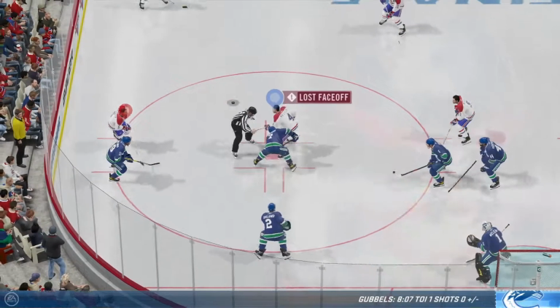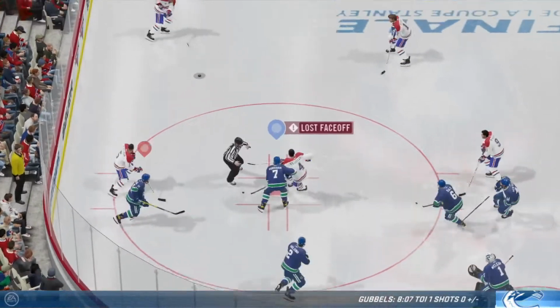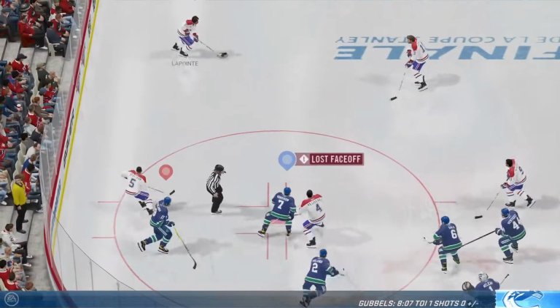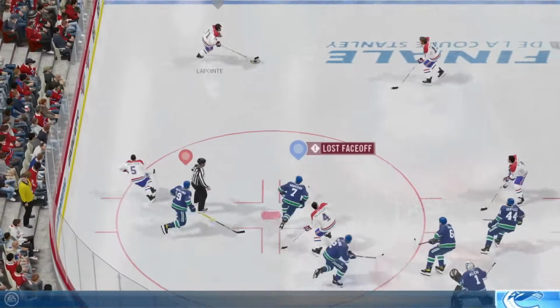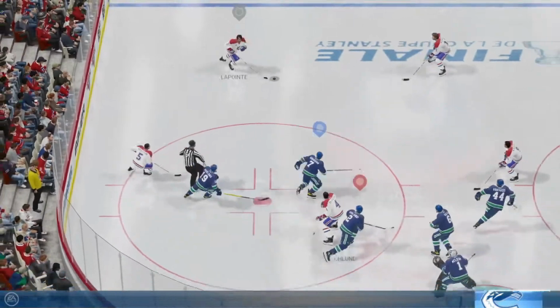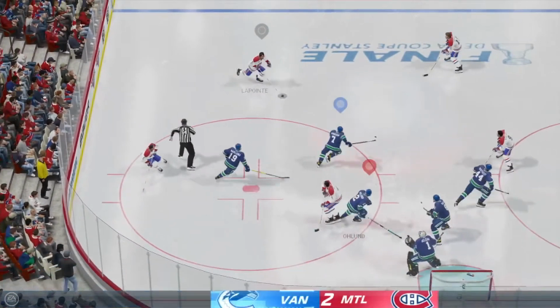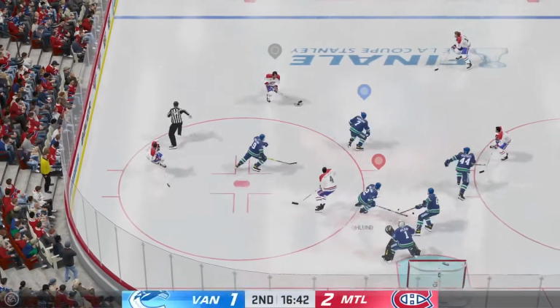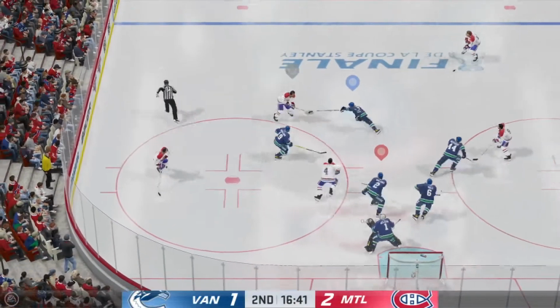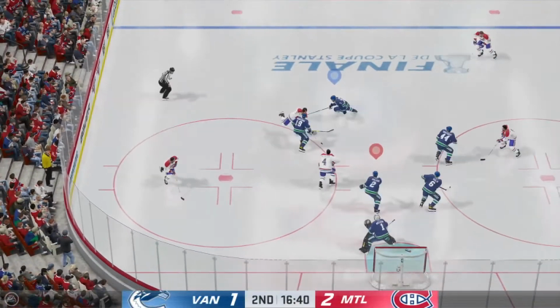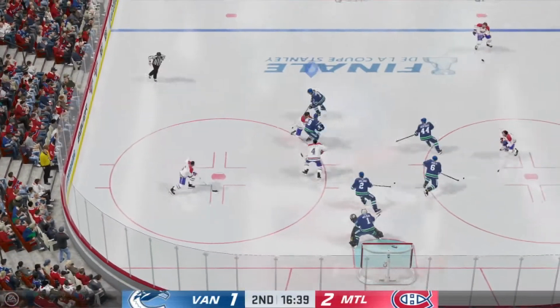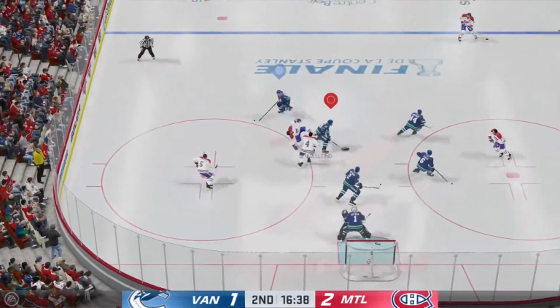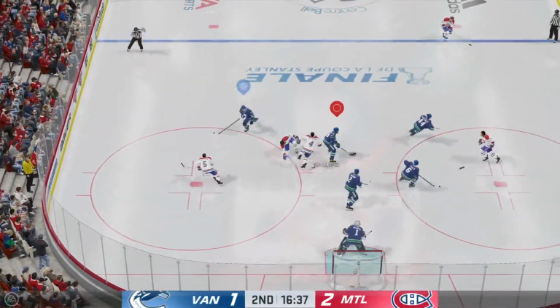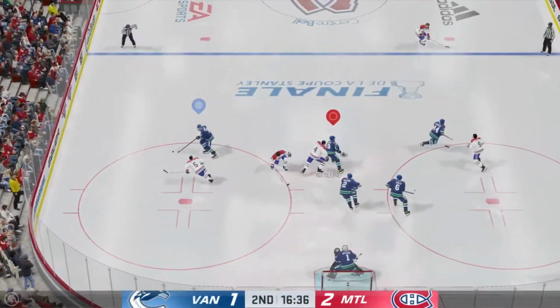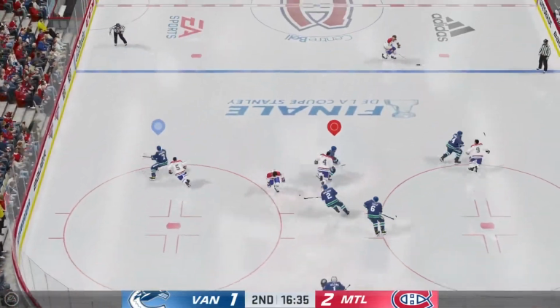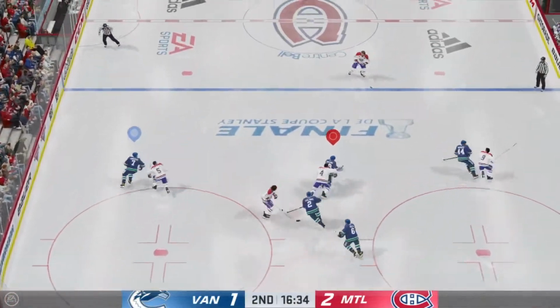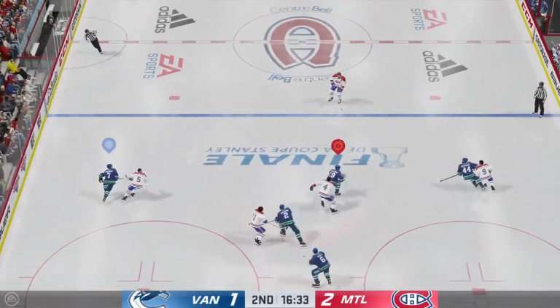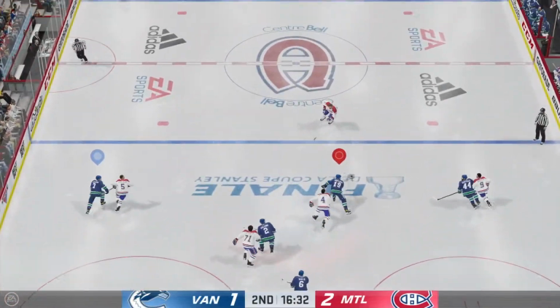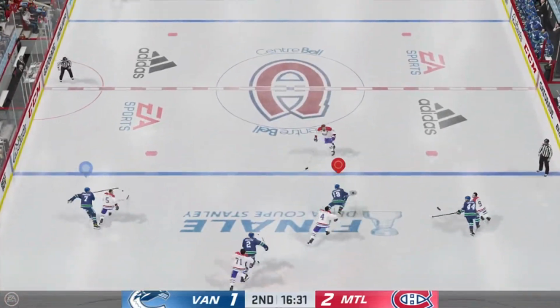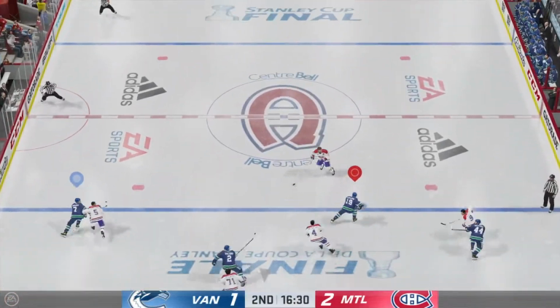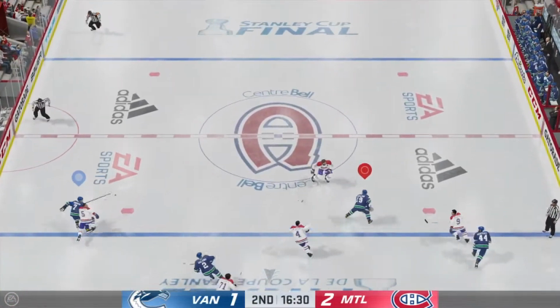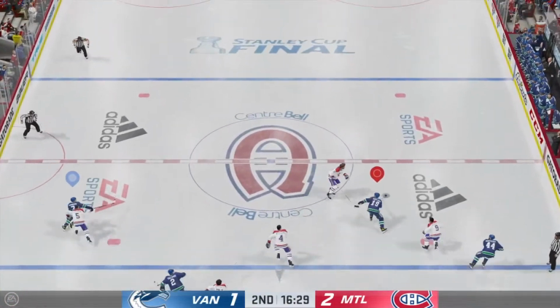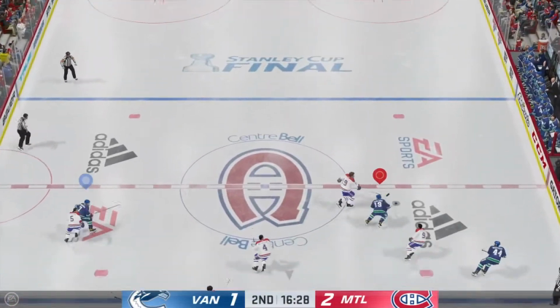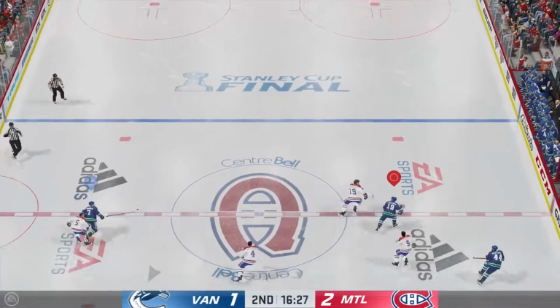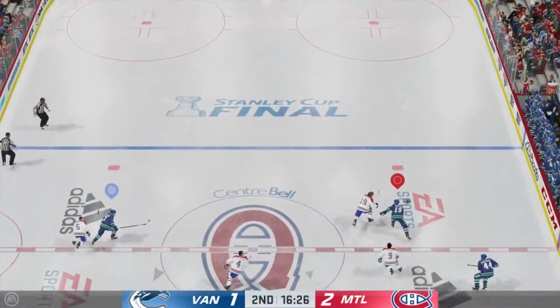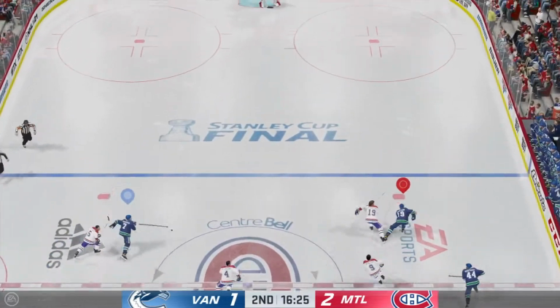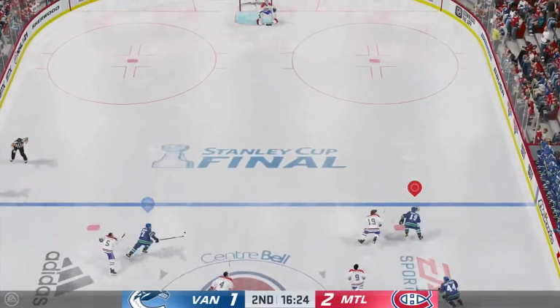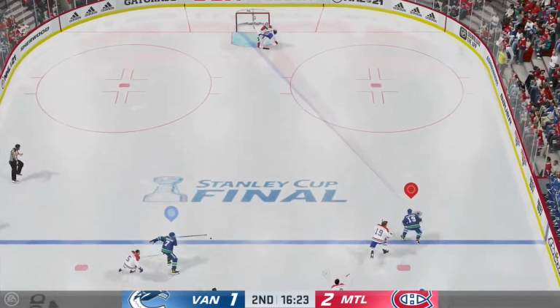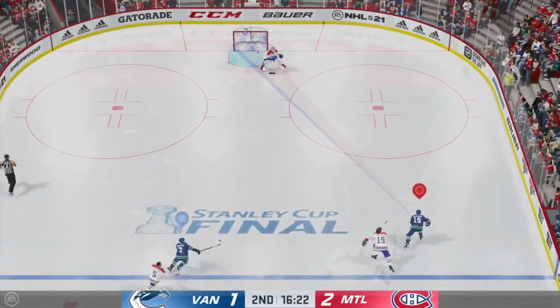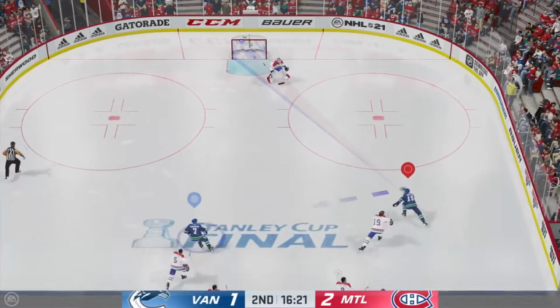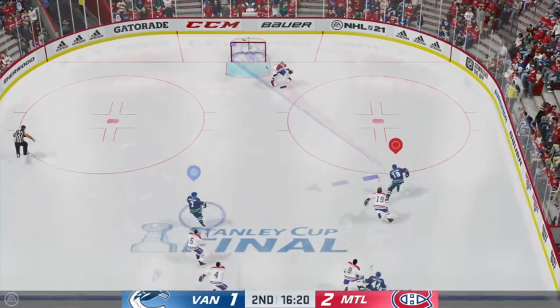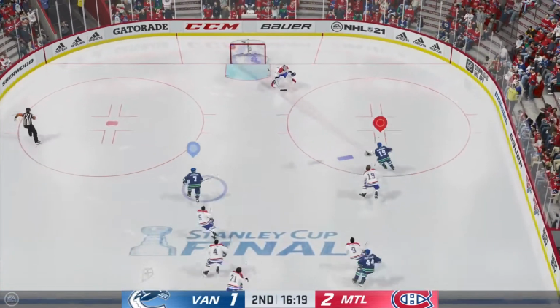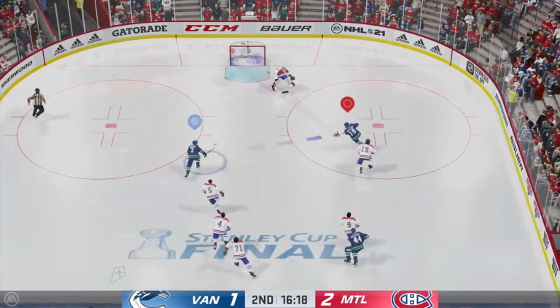Beliveau's won the face-off deep inside the offensive zone. Vancouver's looking to break out of their own end. Here's a chance.